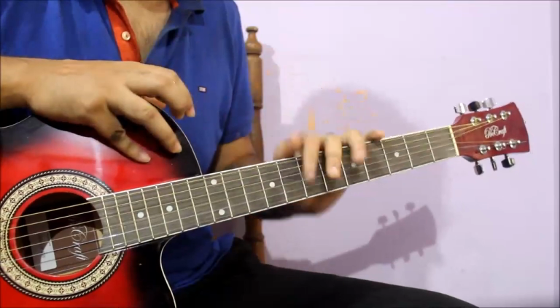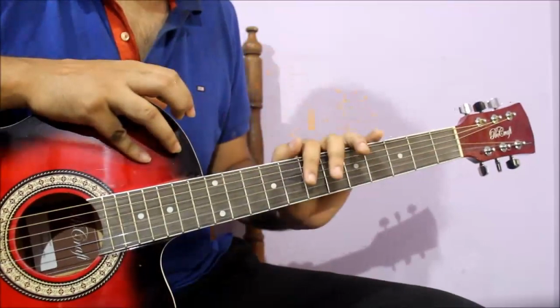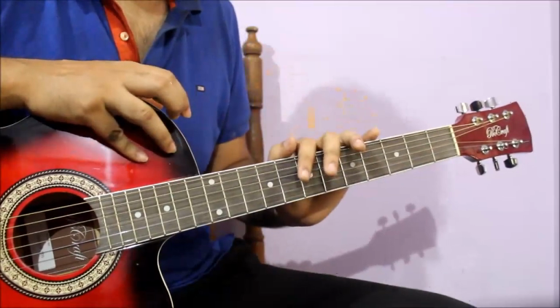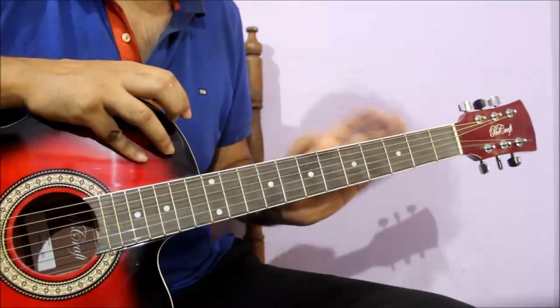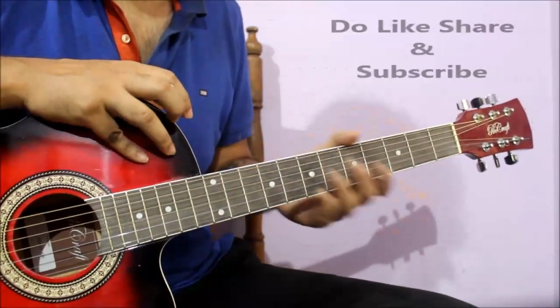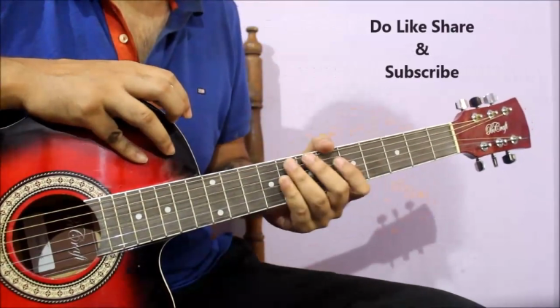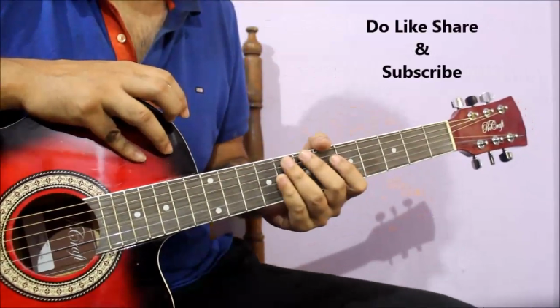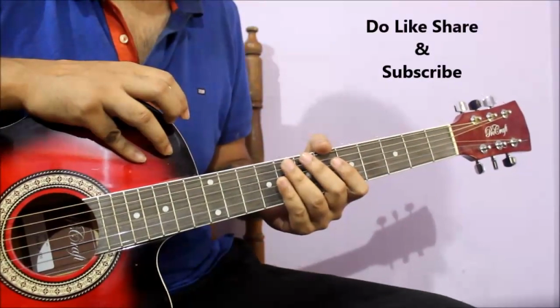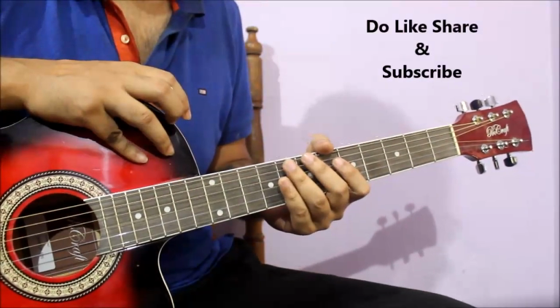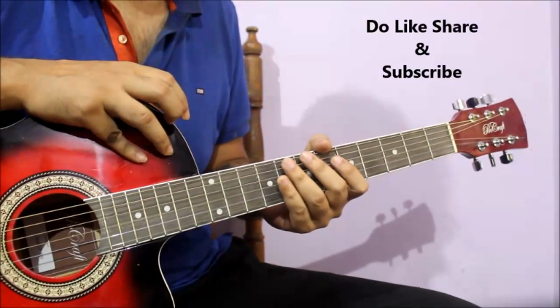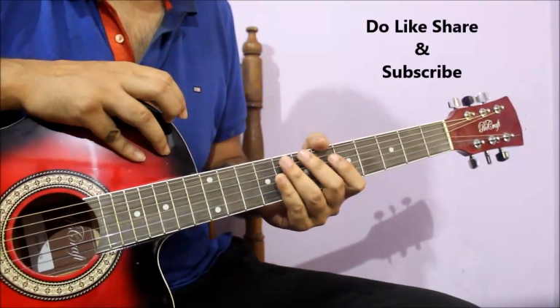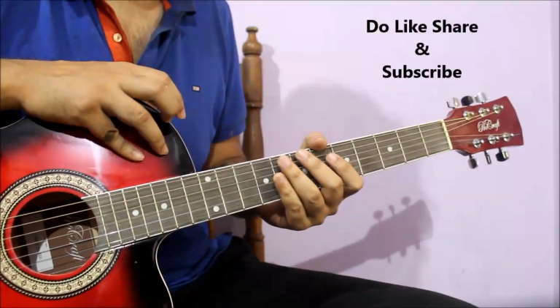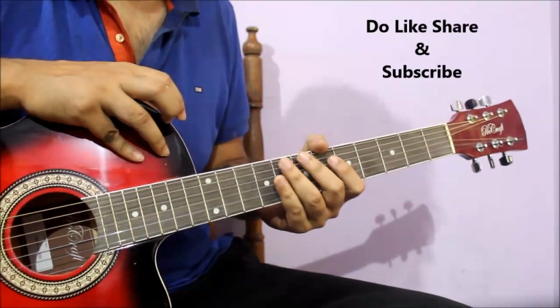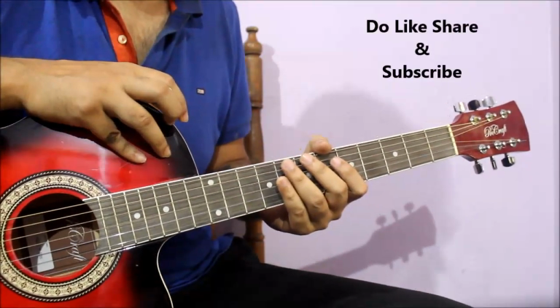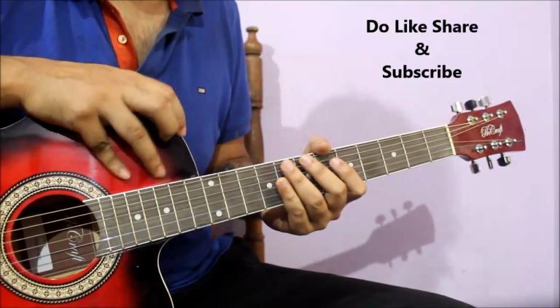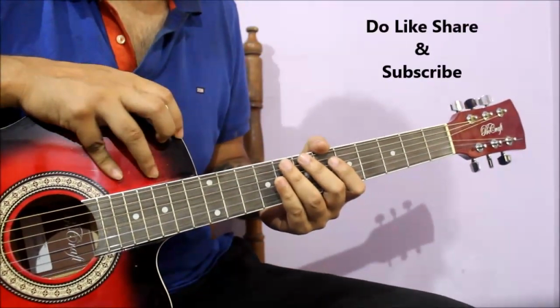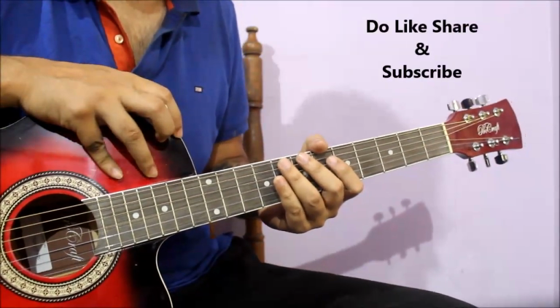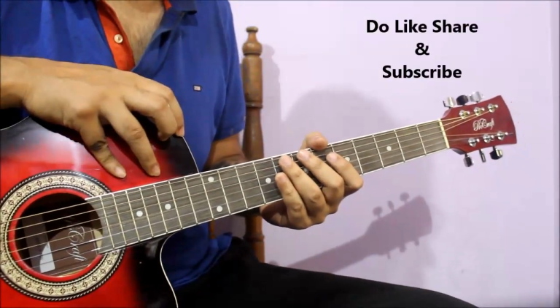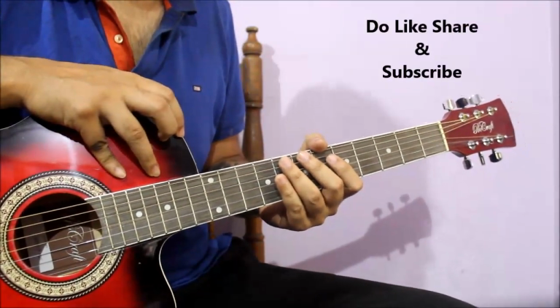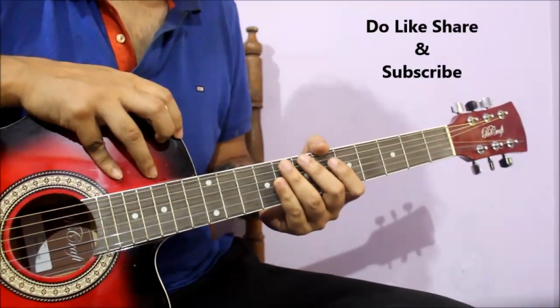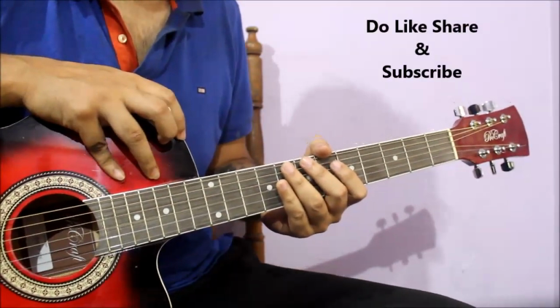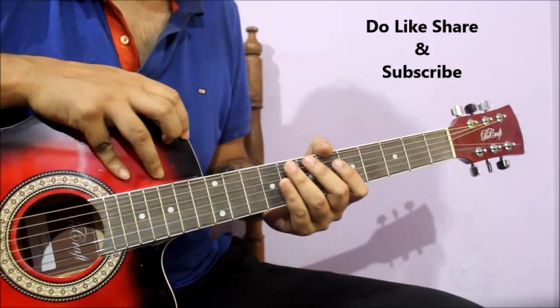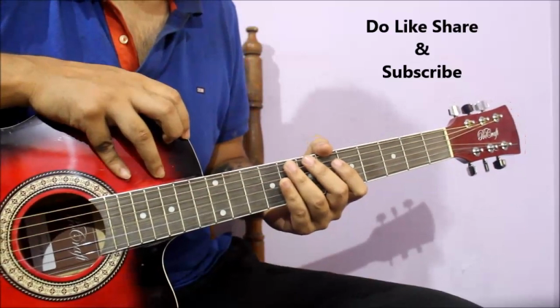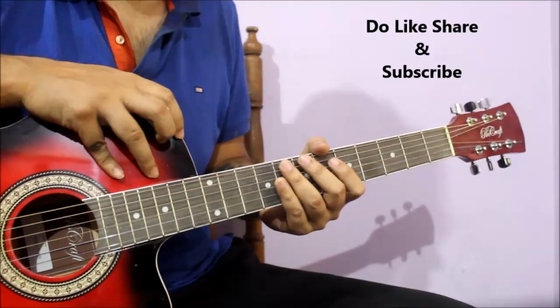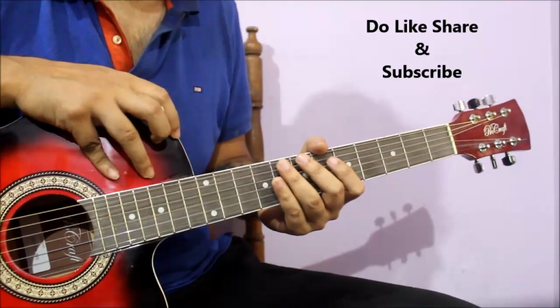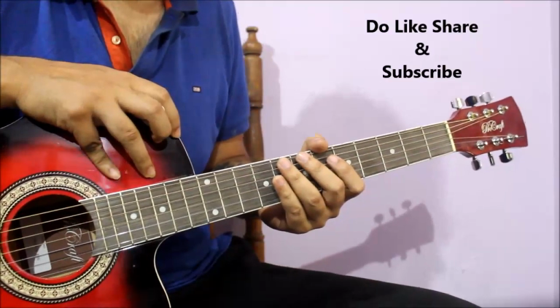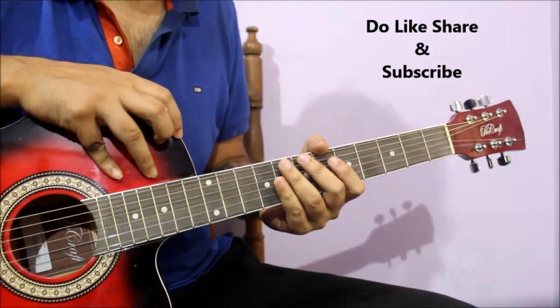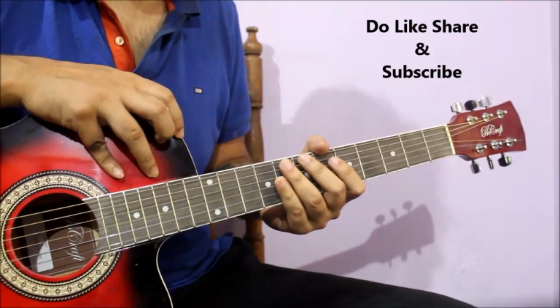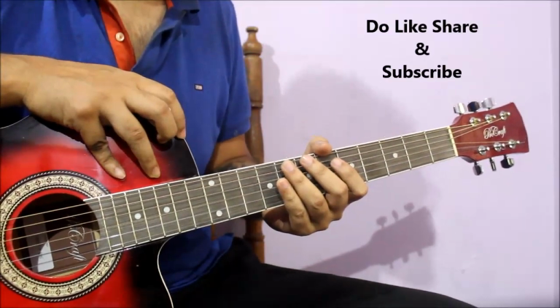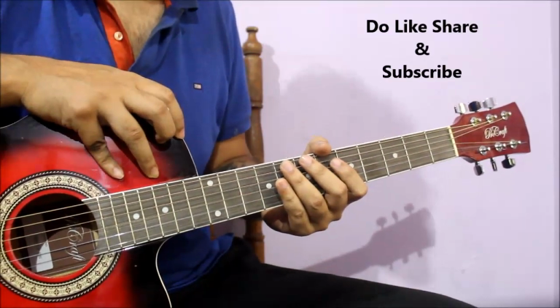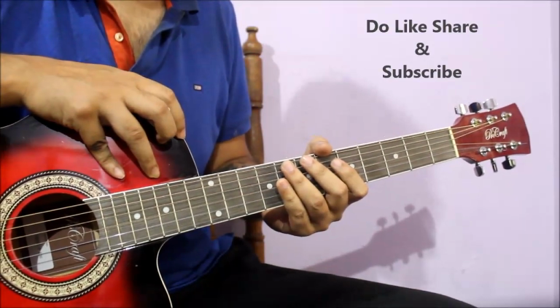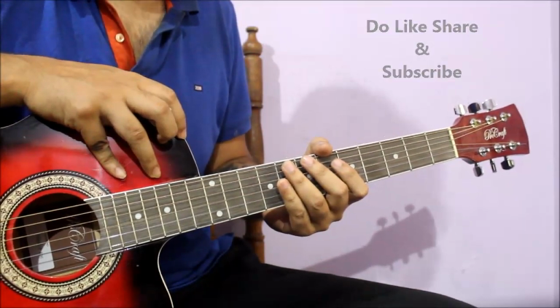If you want to help today, please like it or subscribe to my channel. Let's start.